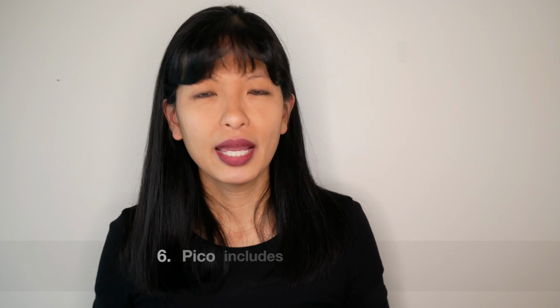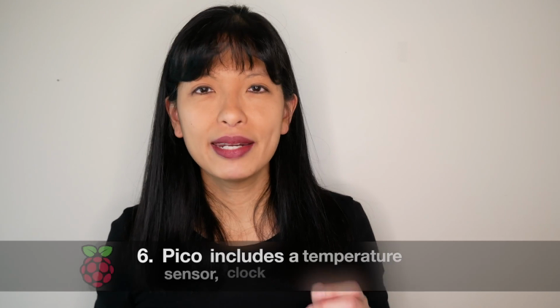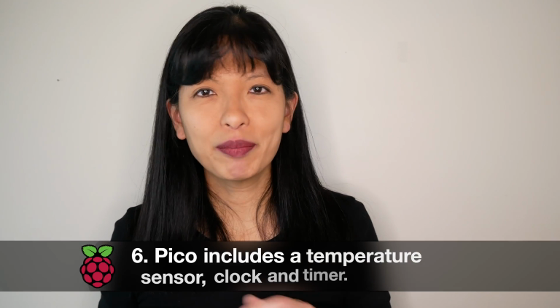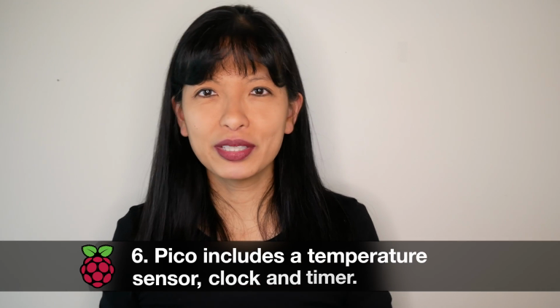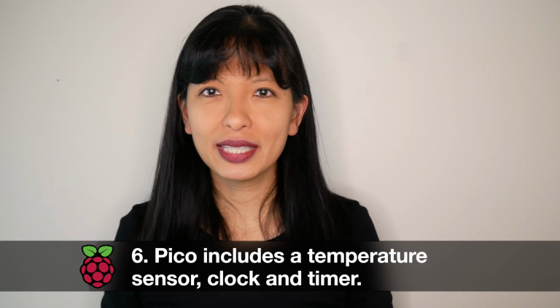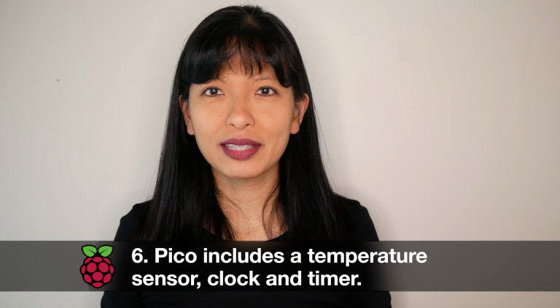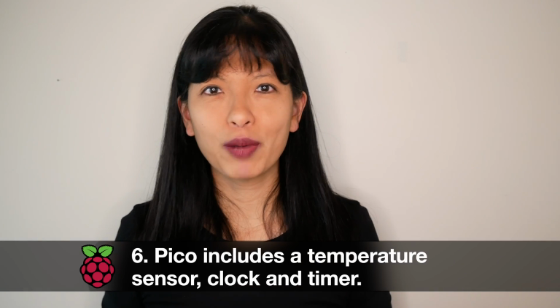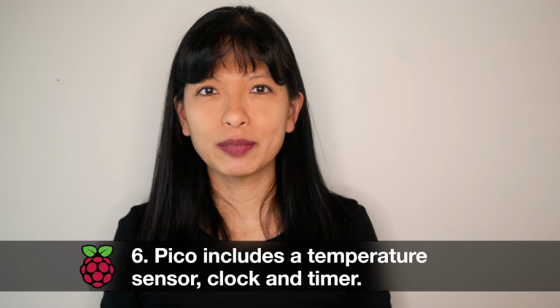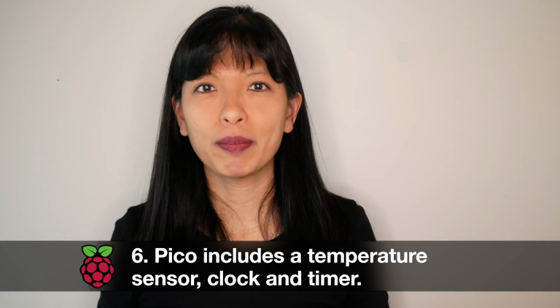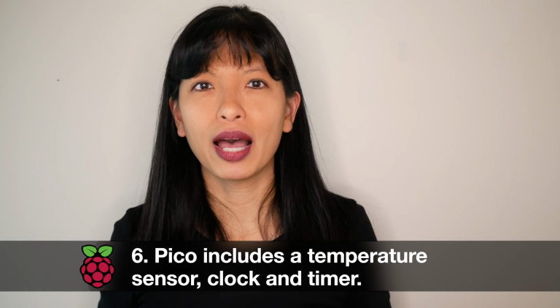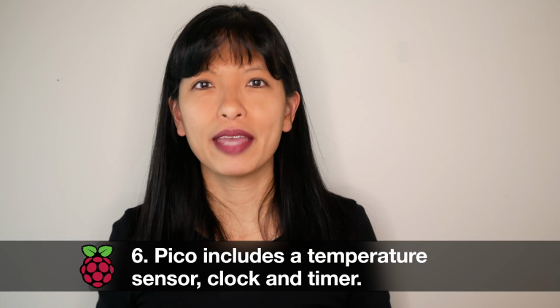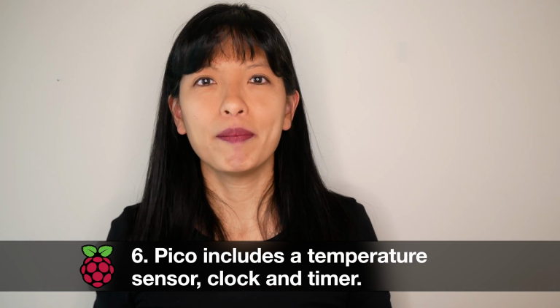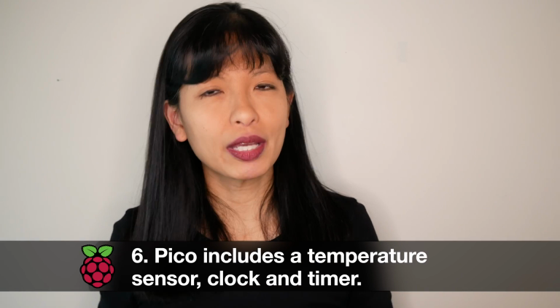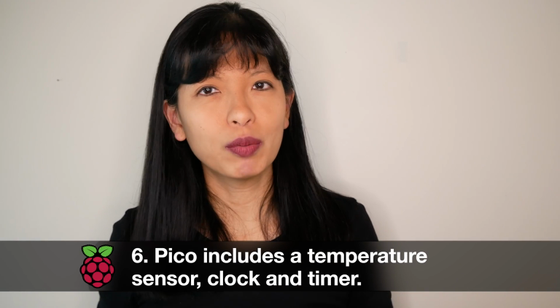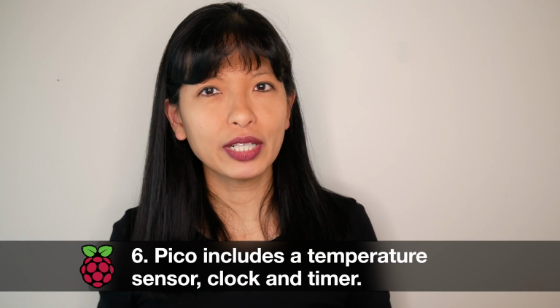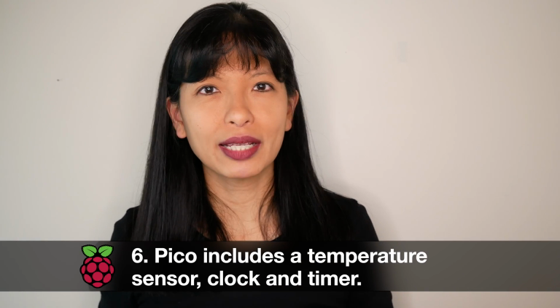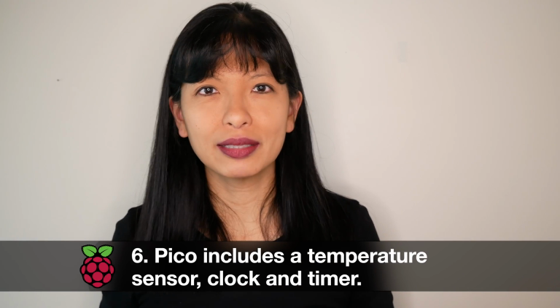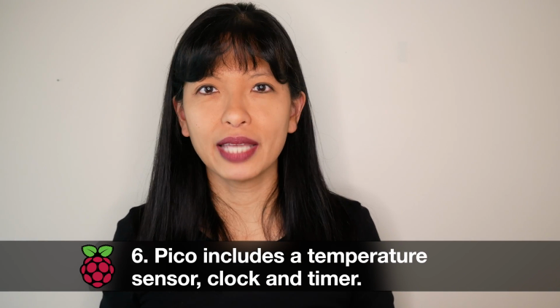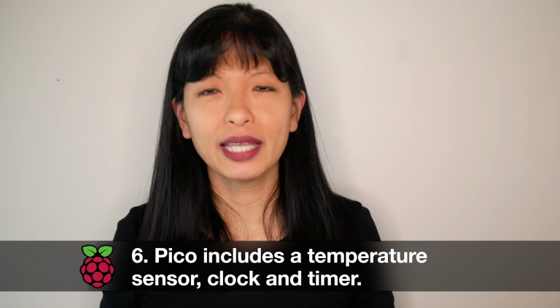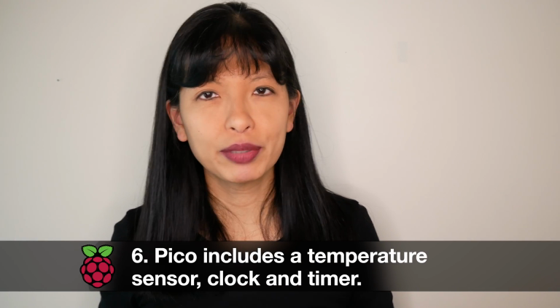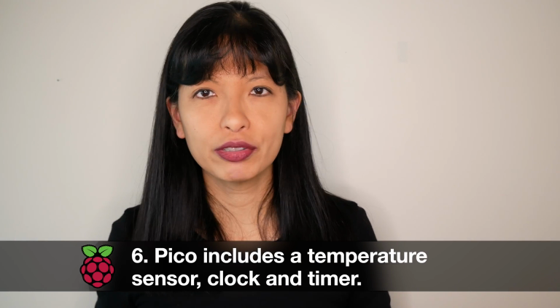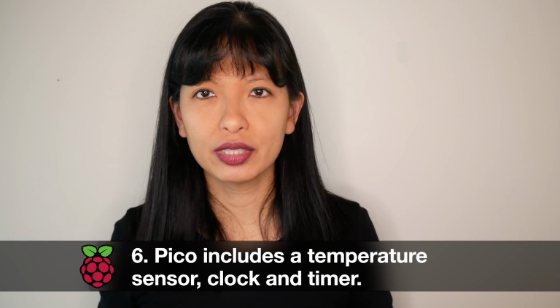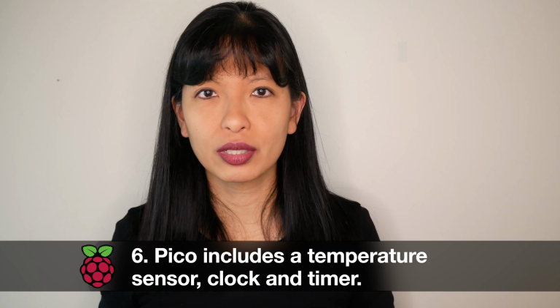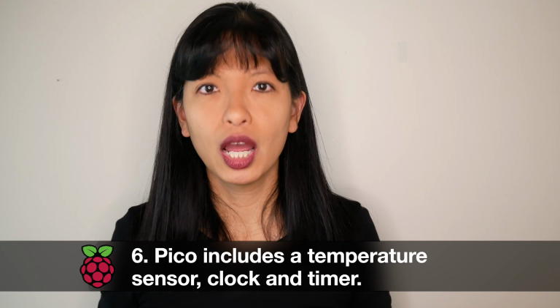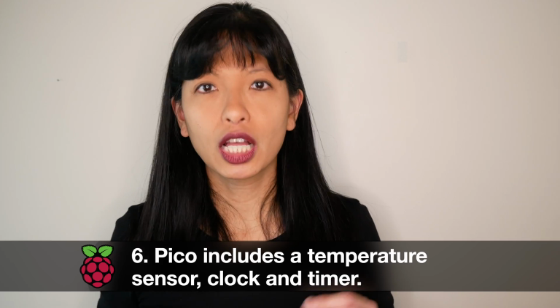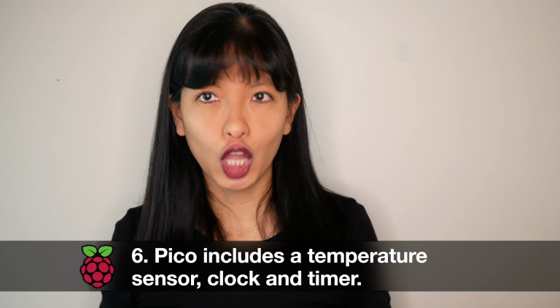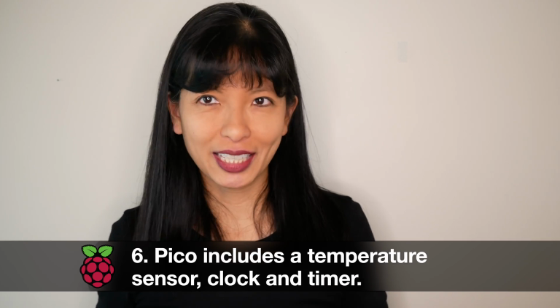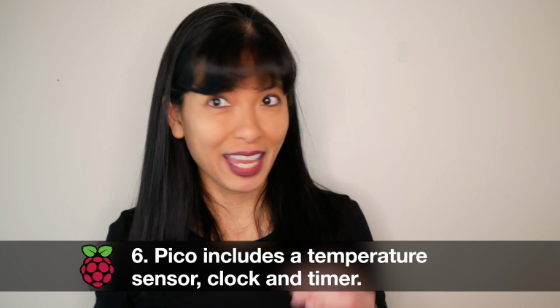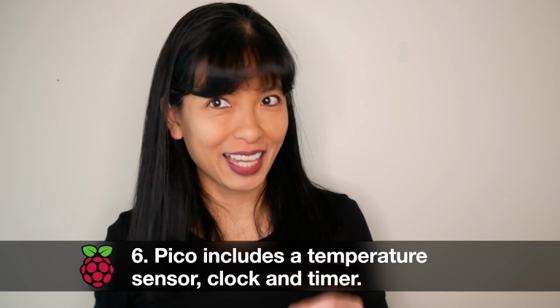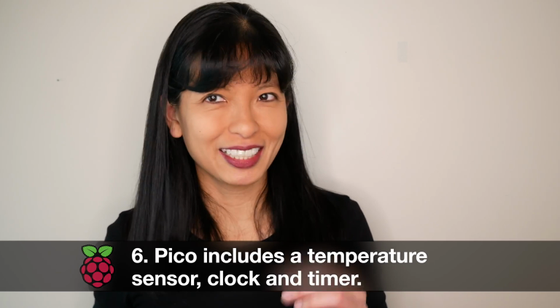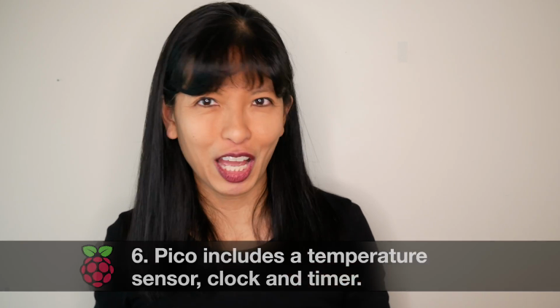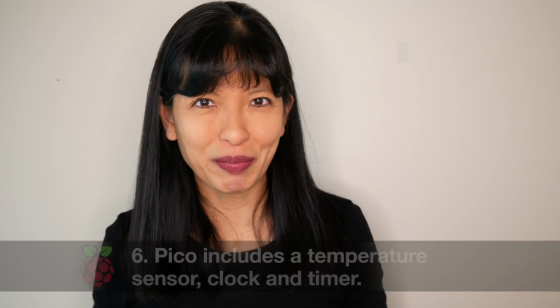Number six: the Raspberry Pi Pico board includes a temperature sensor, clock, and timer.